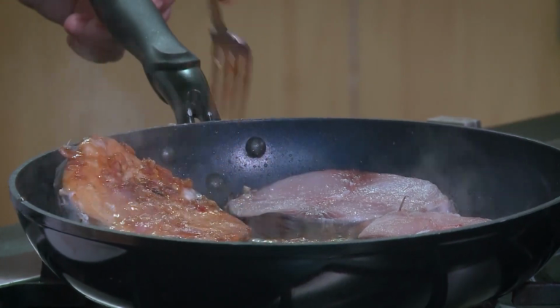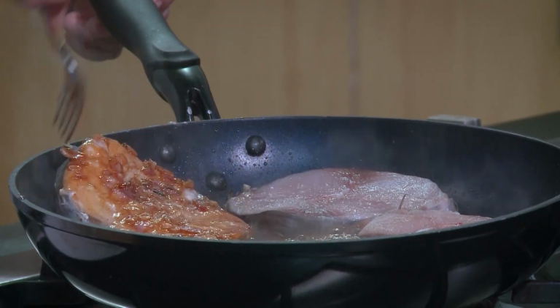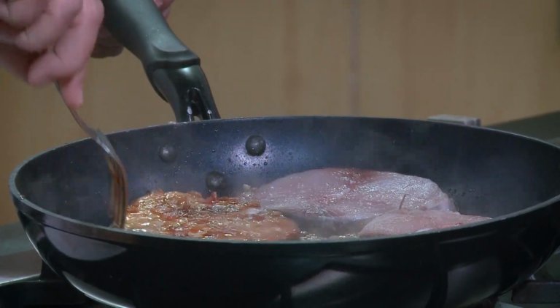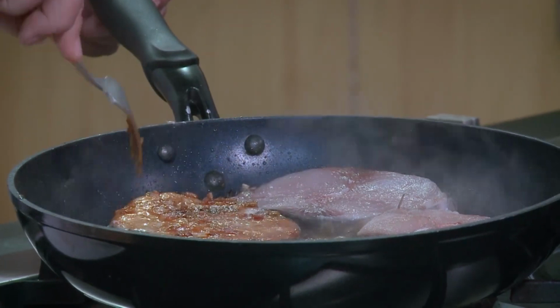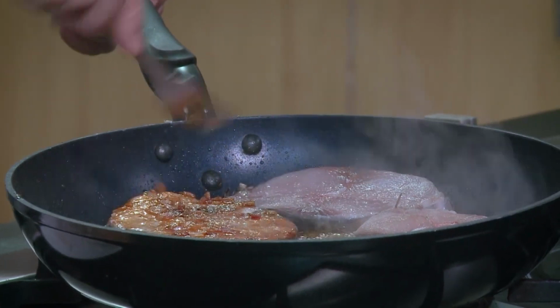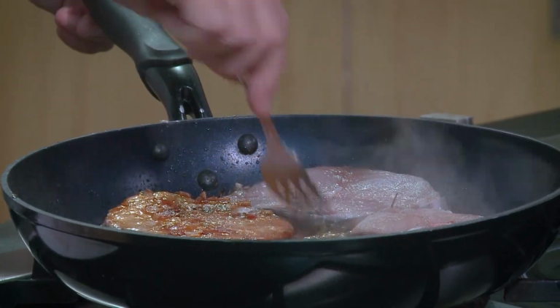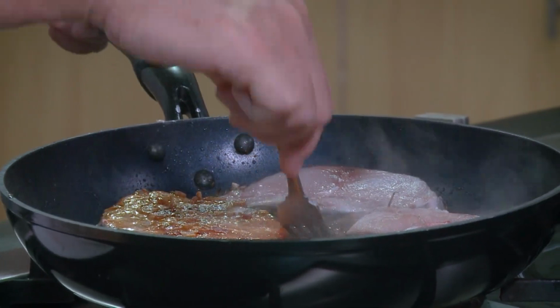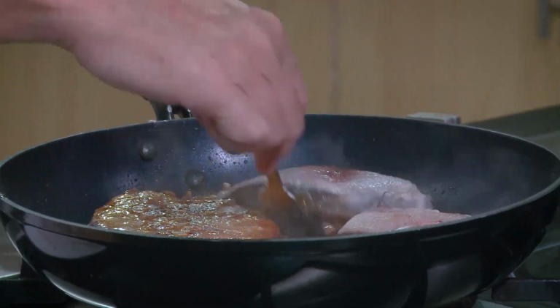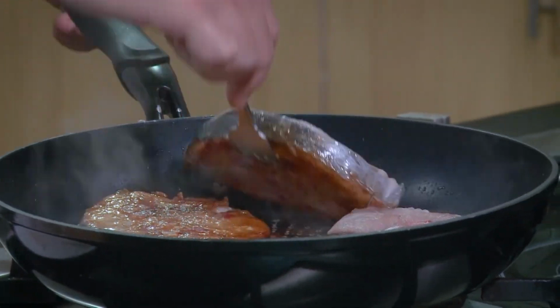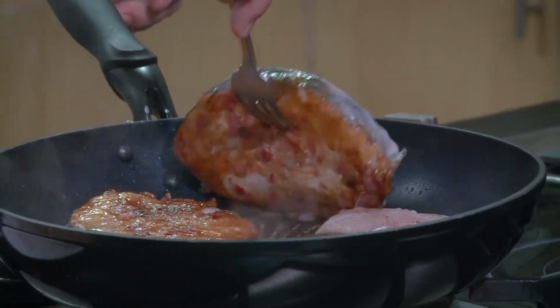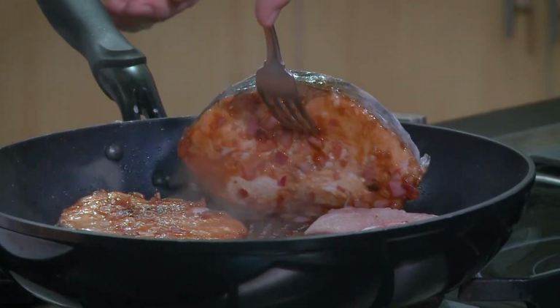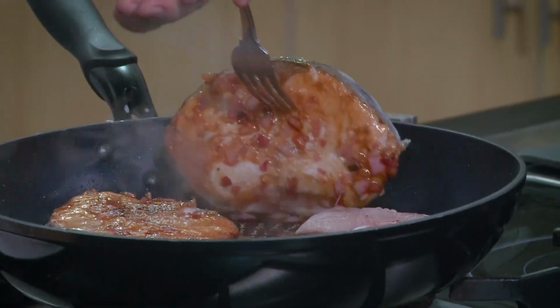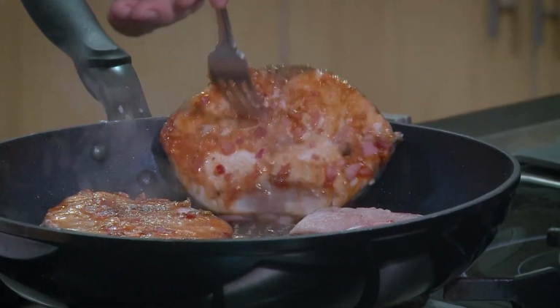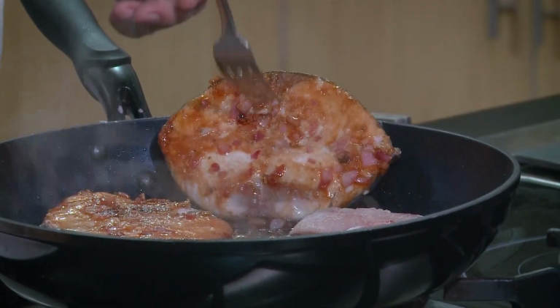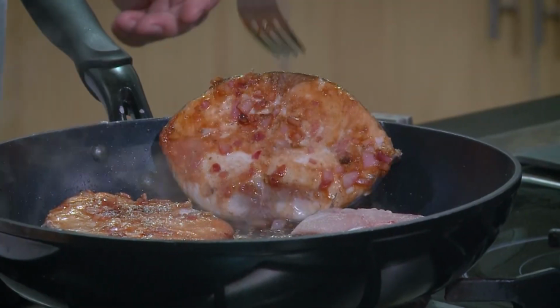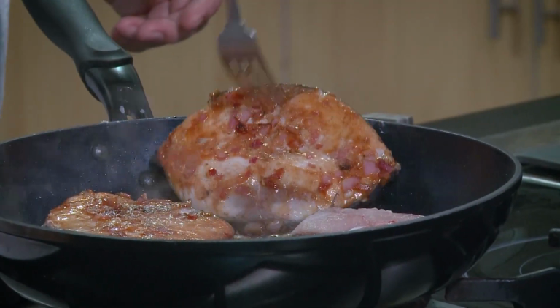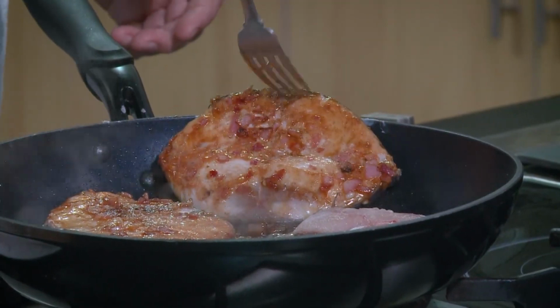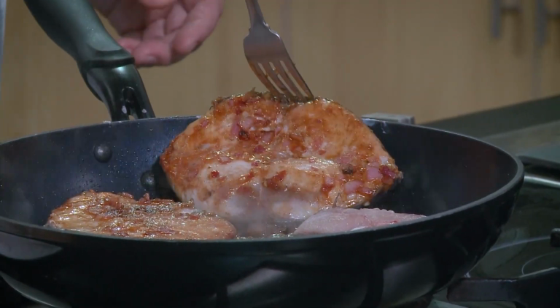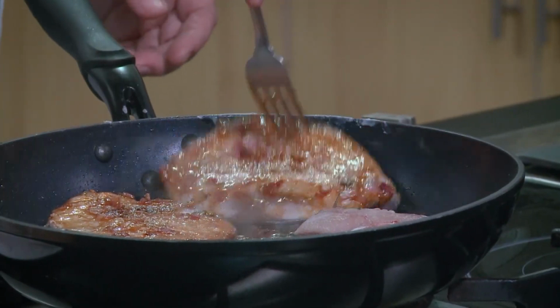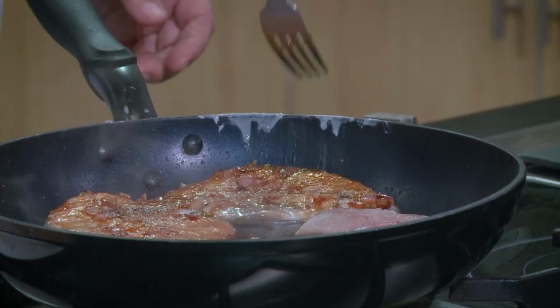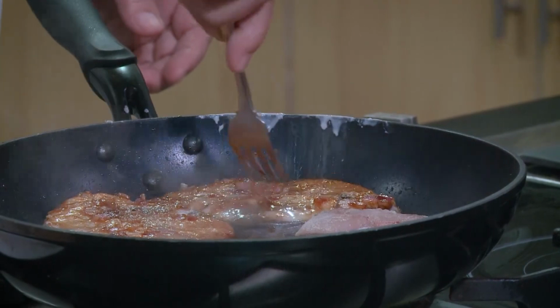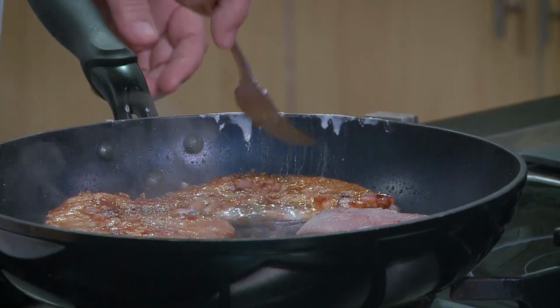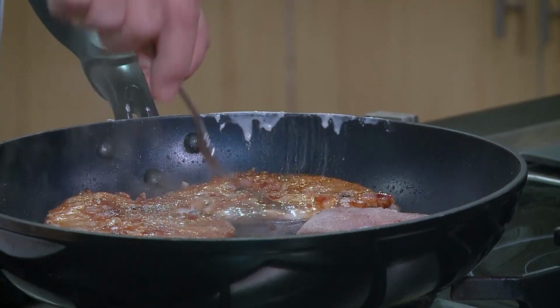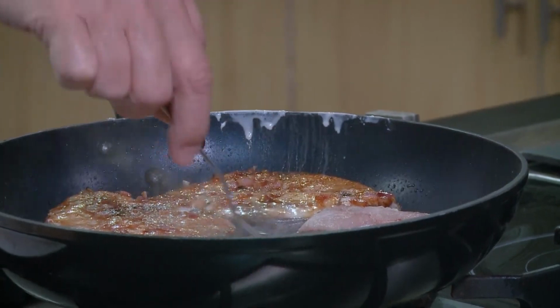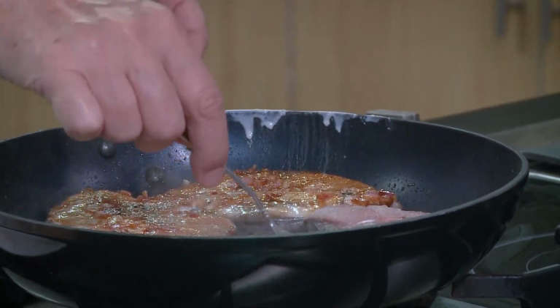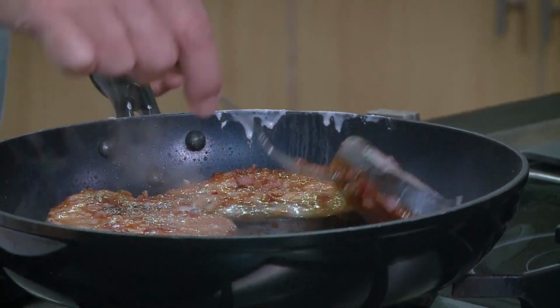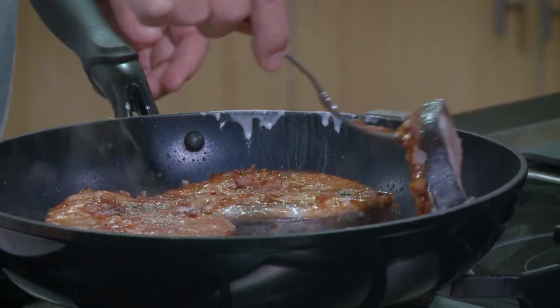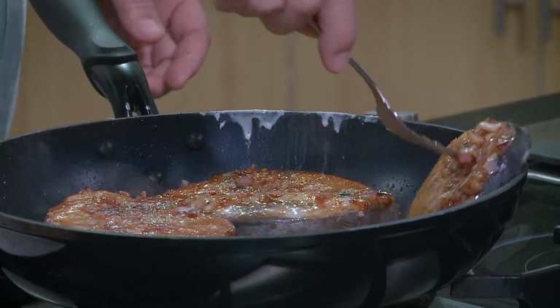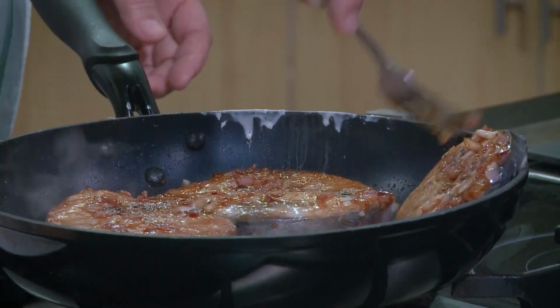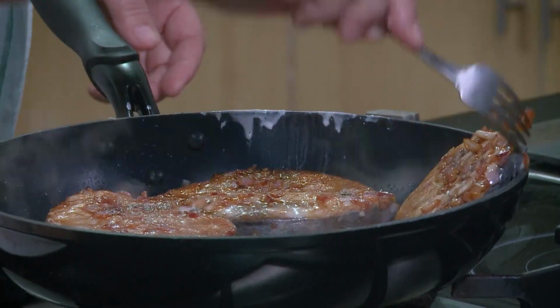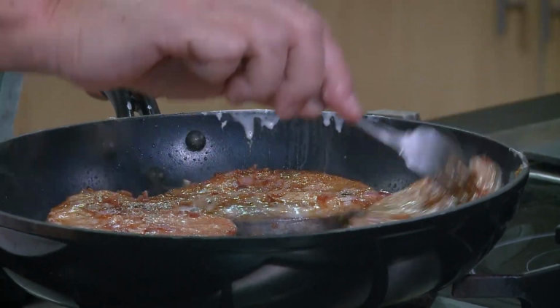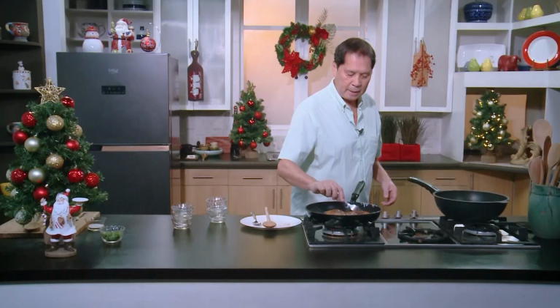Look at that — it's absorbed all the flavor: the saltiness, the sweetness, the spice.